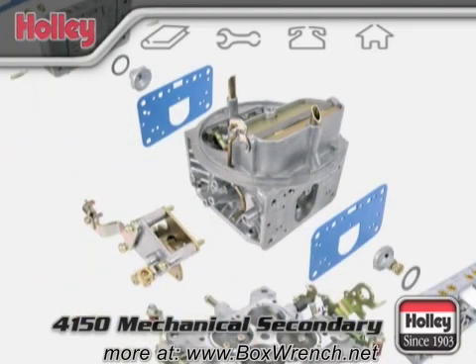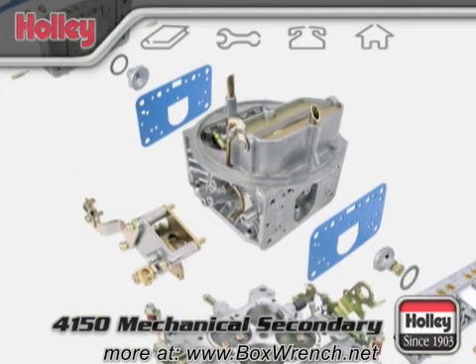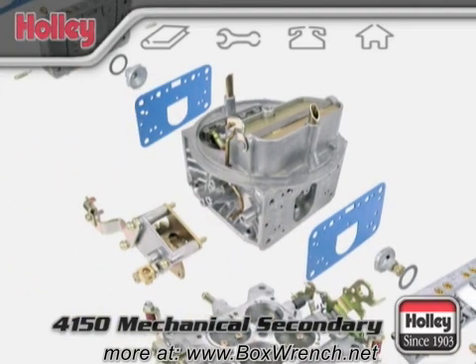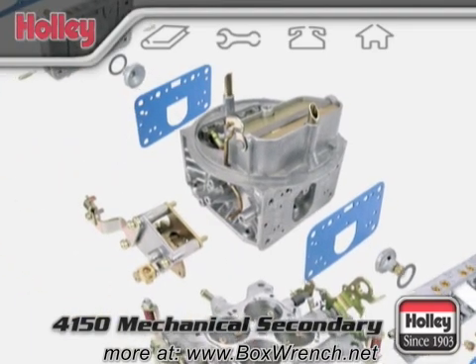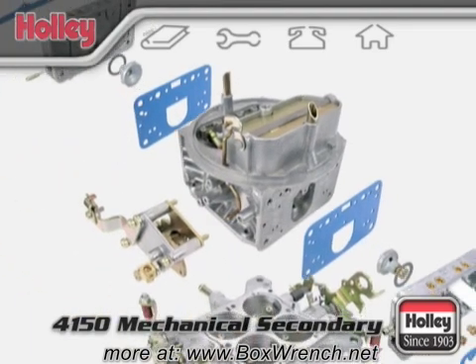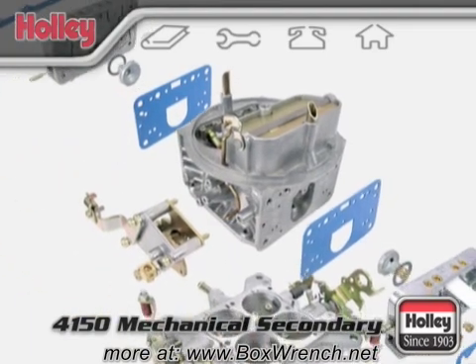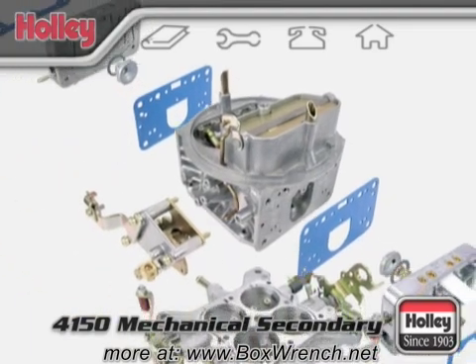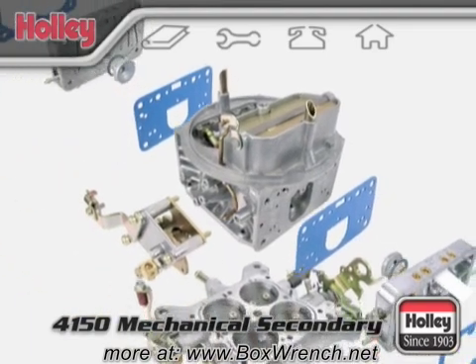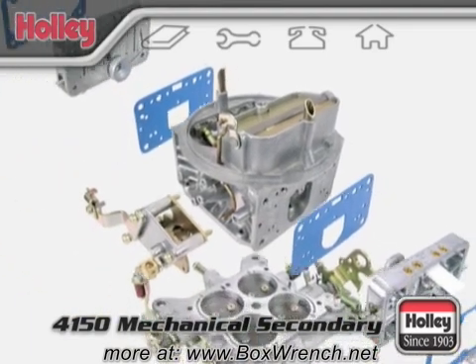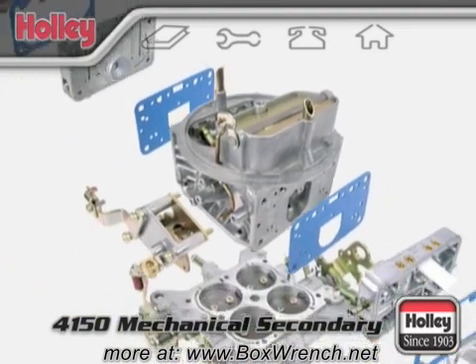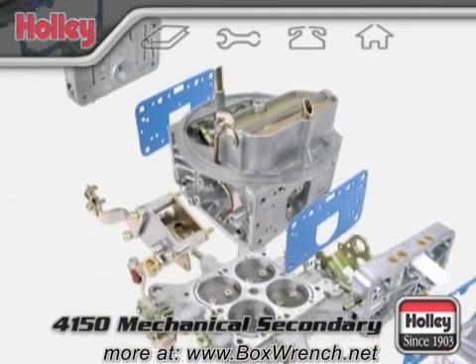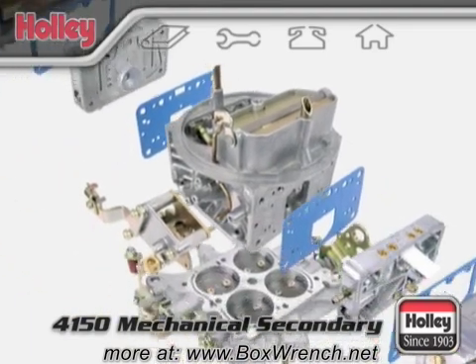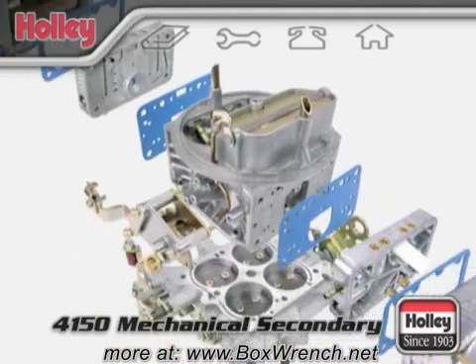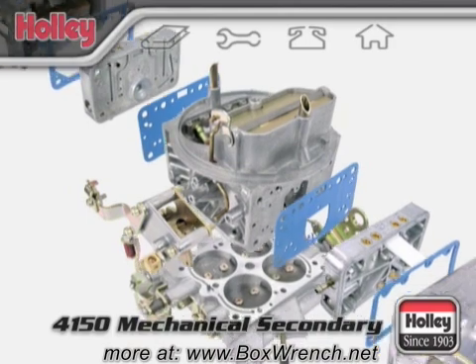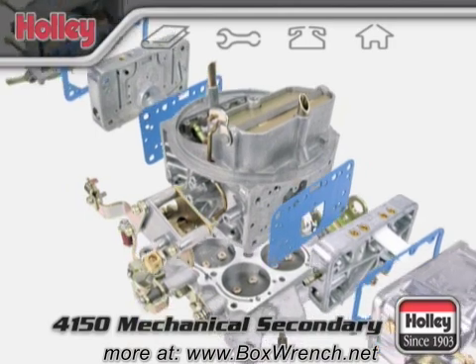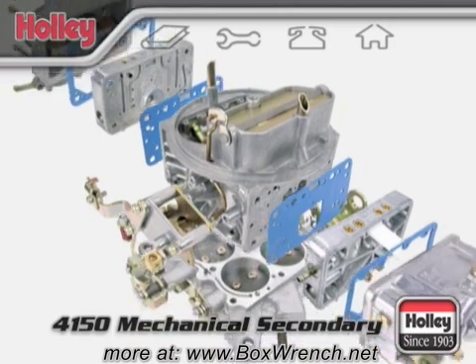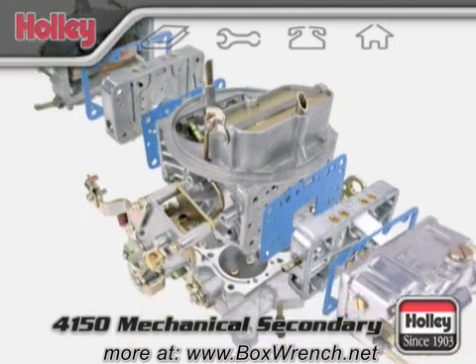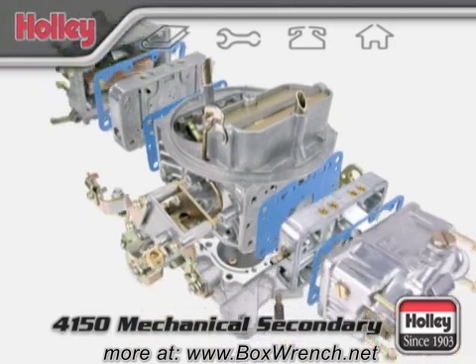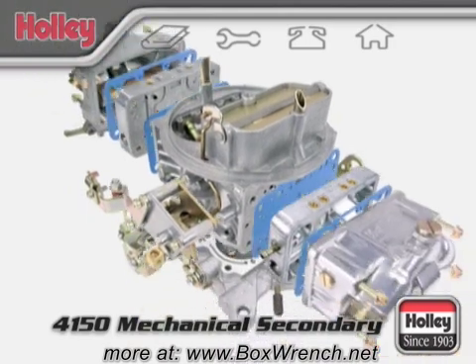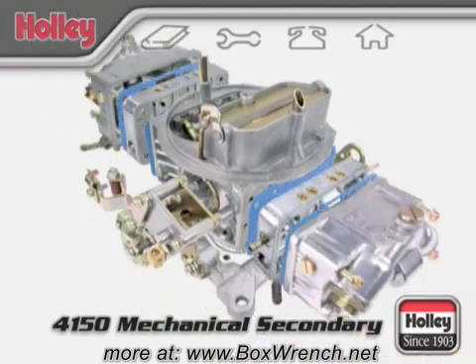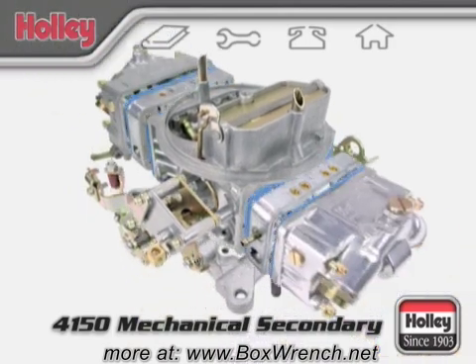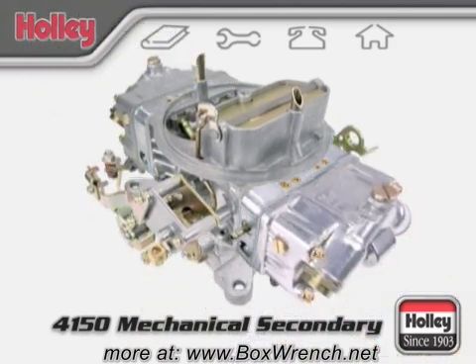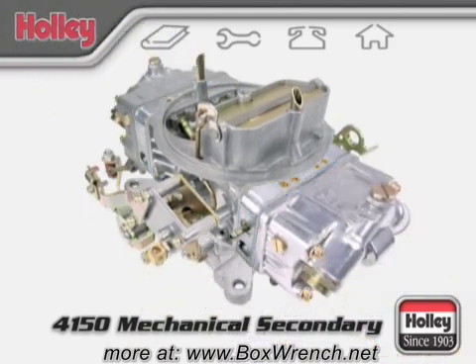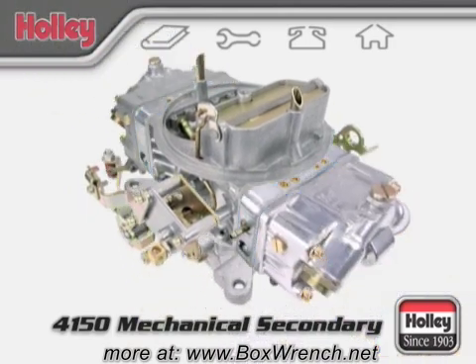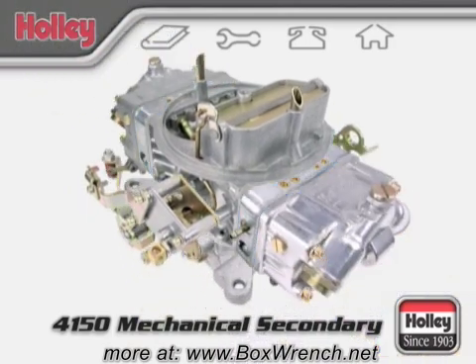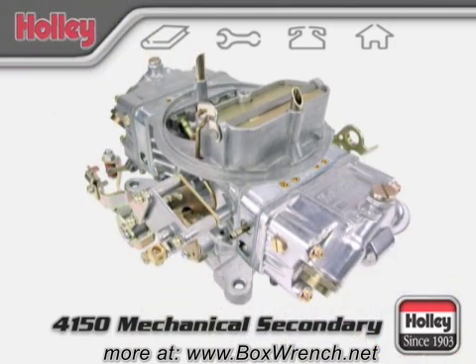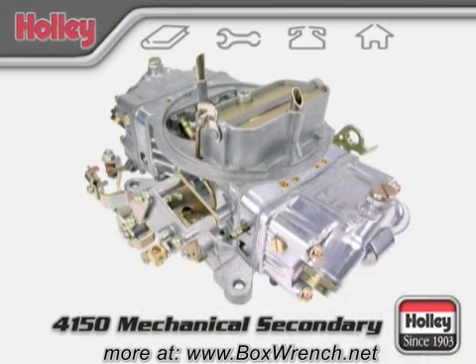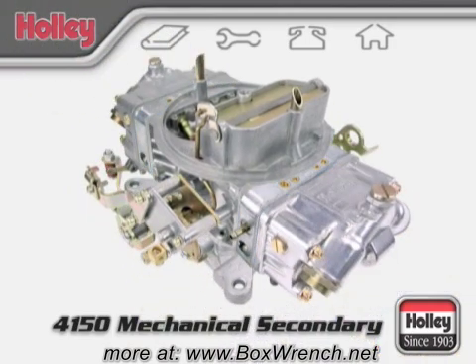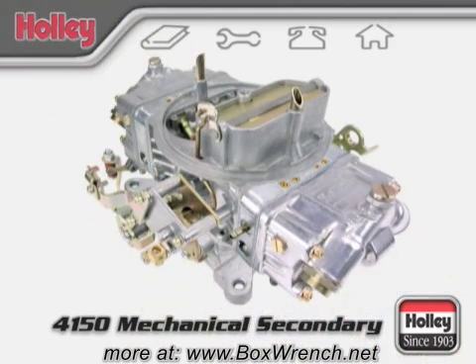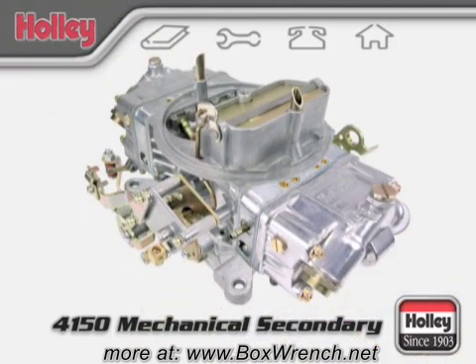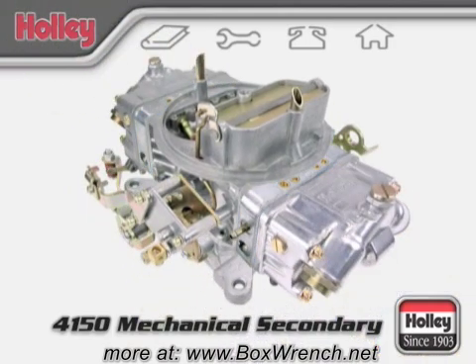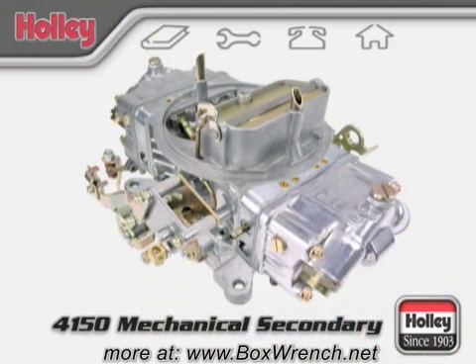That covers most of the details for a Holley 4150 mechanical secondary carburetor.